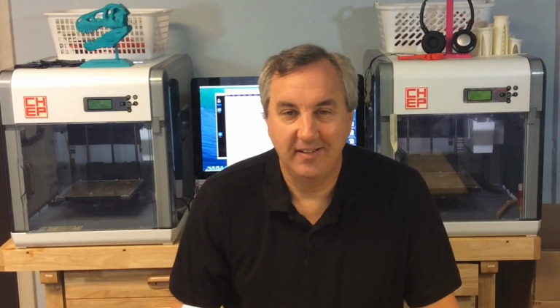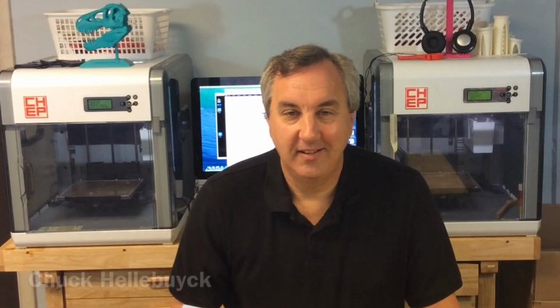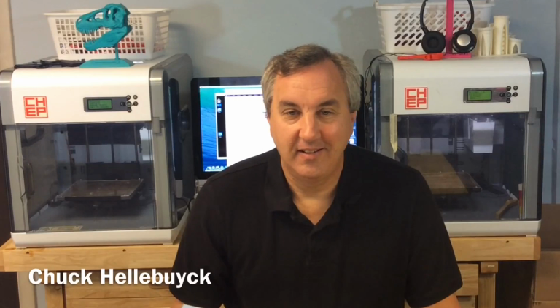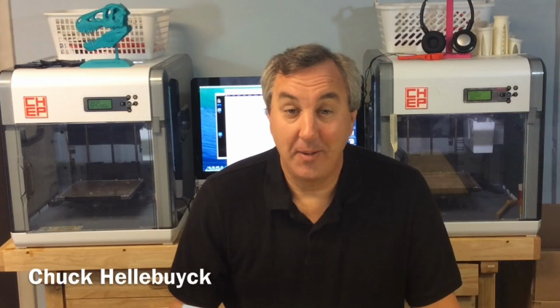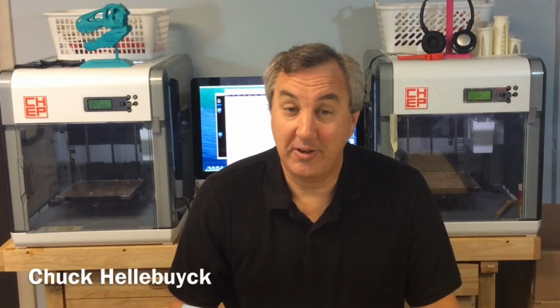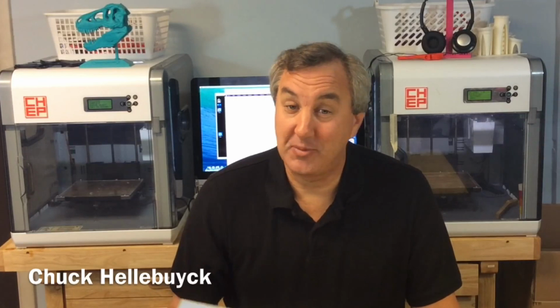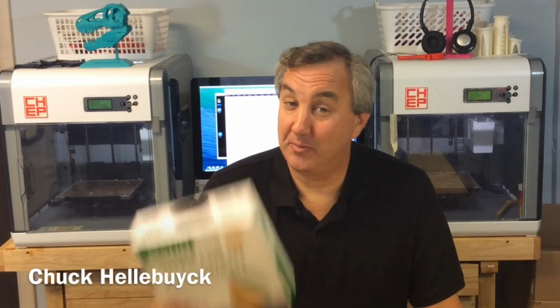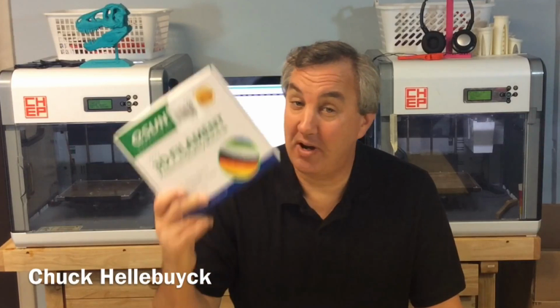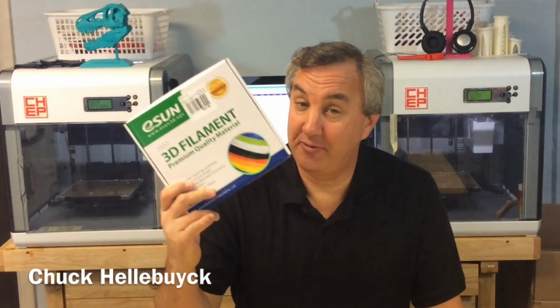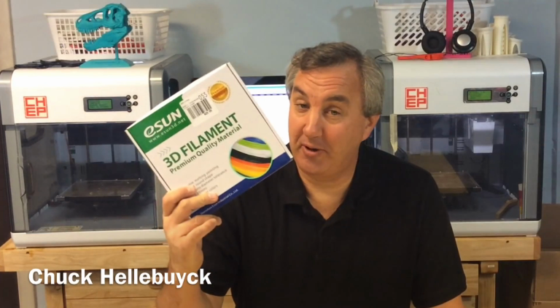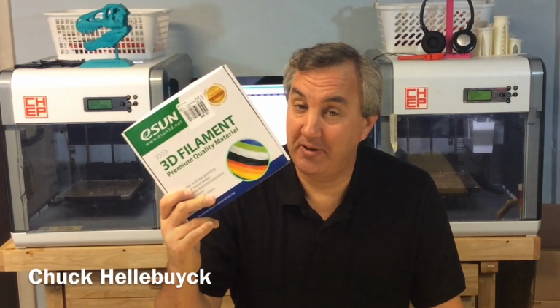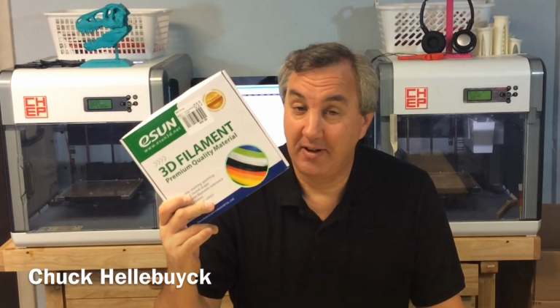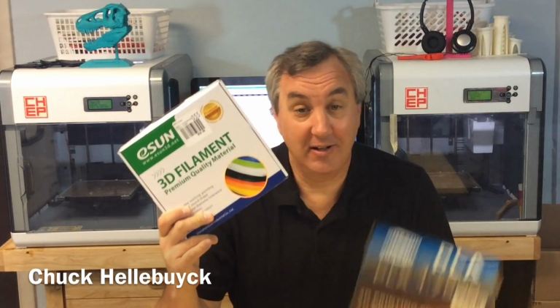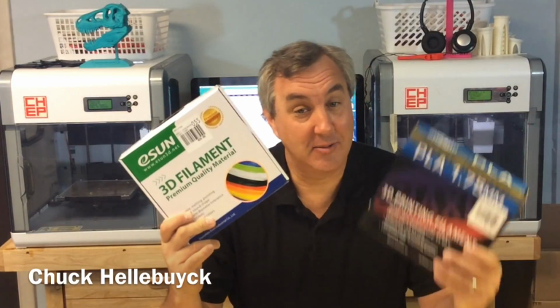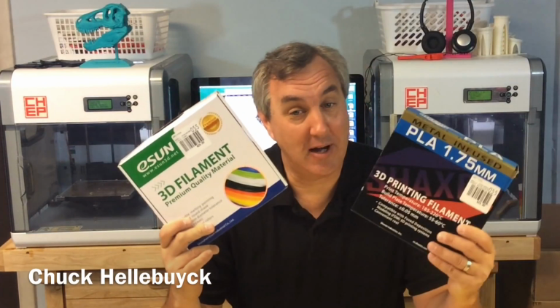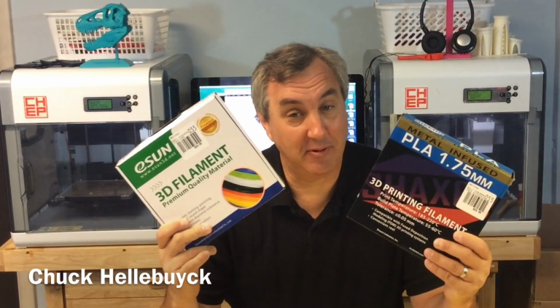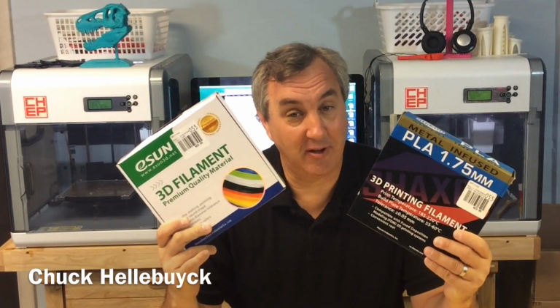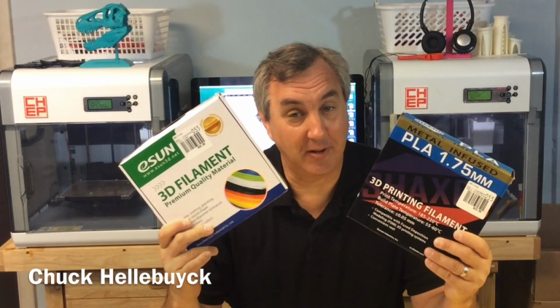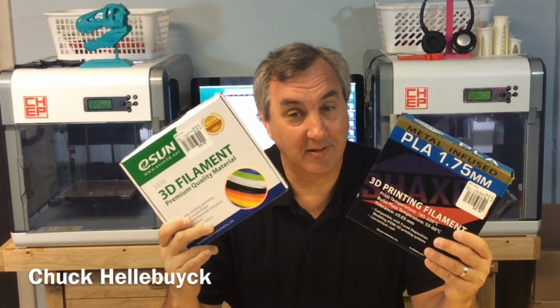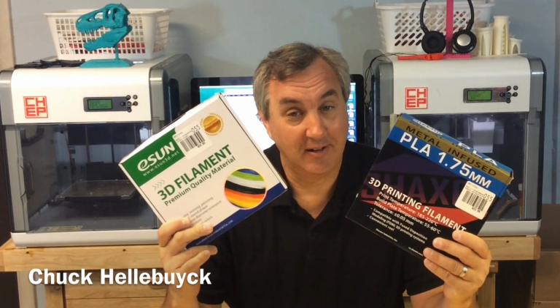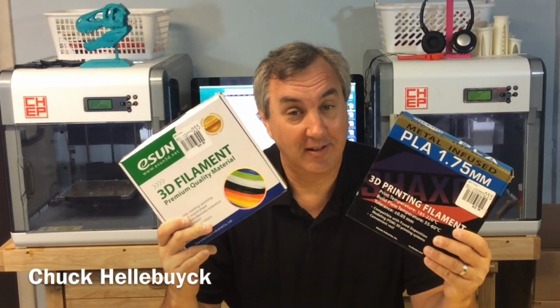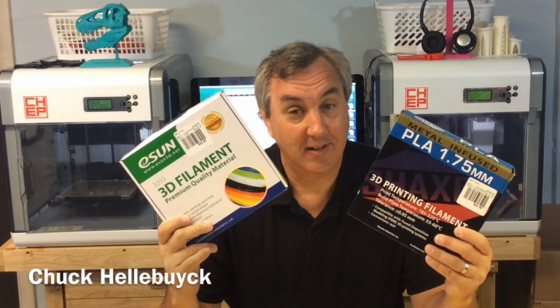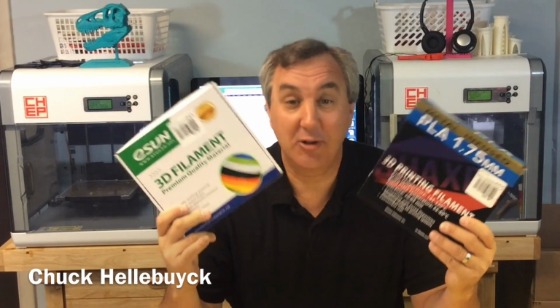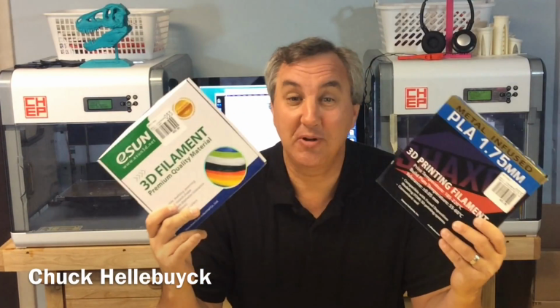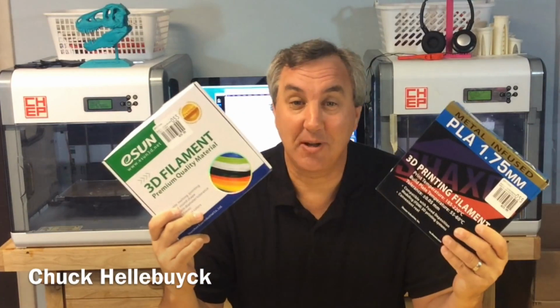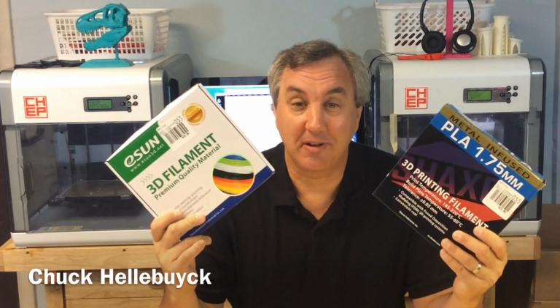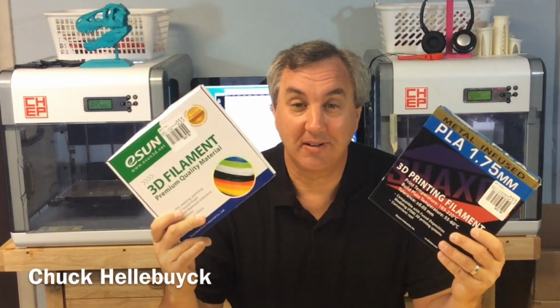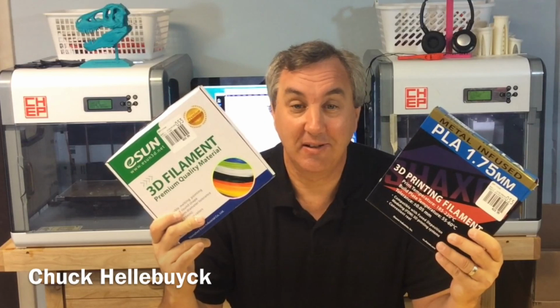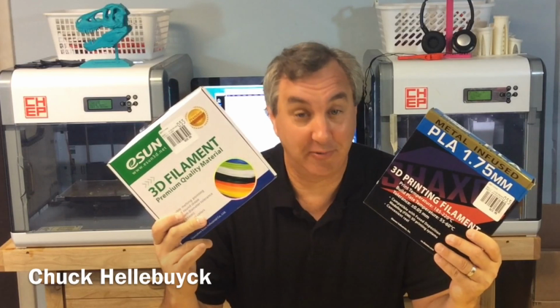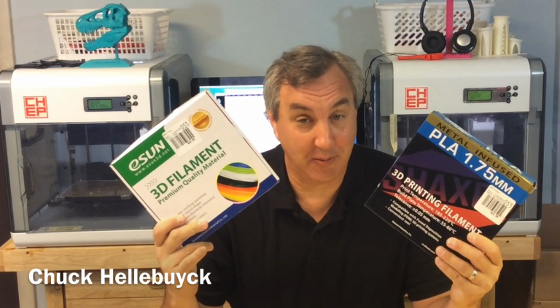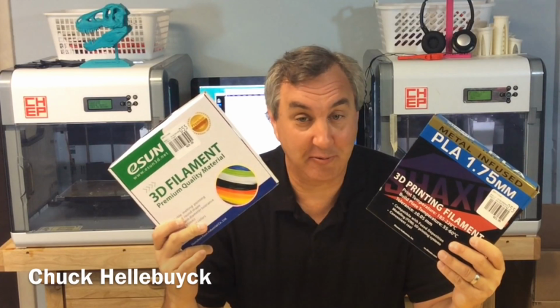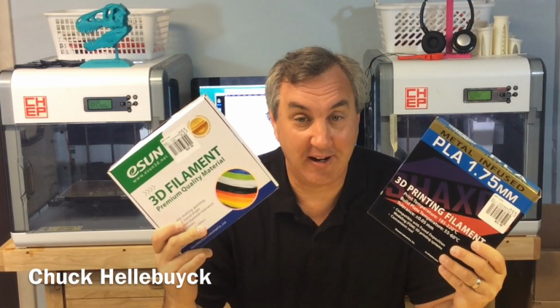I picked up some bronze filament and some copper filament. Let's print something. It's Filament Friday.